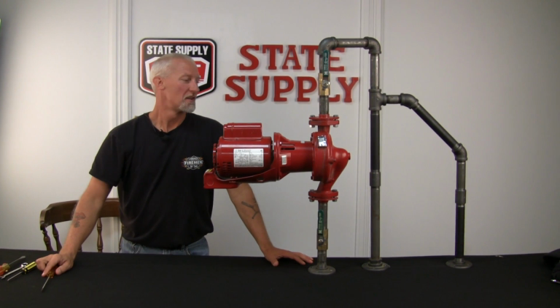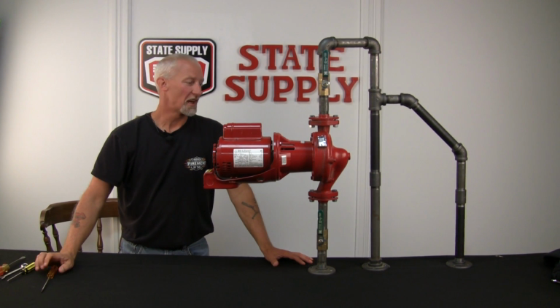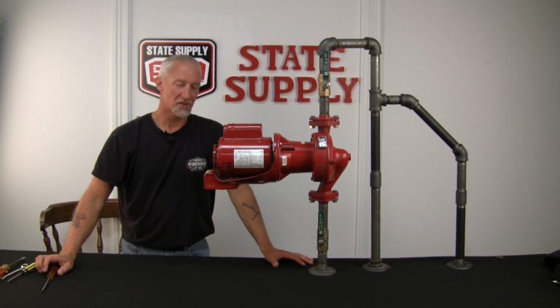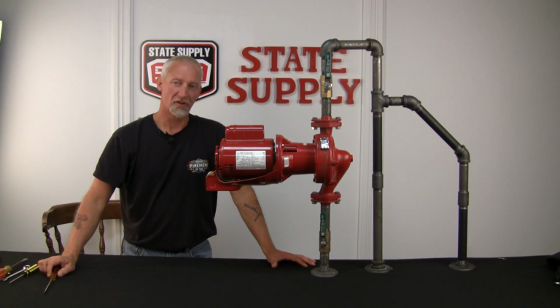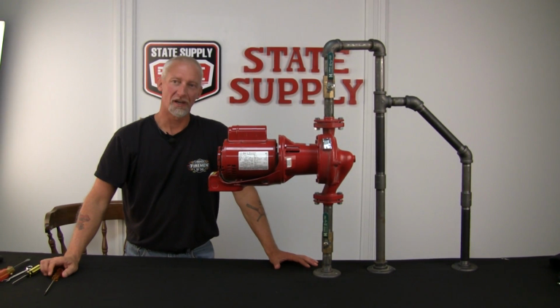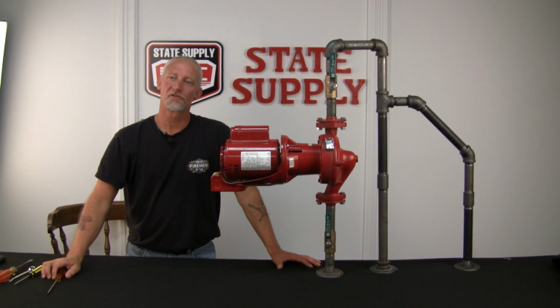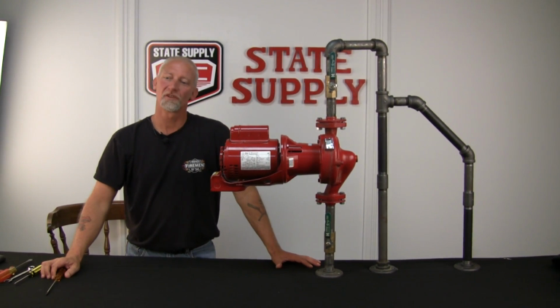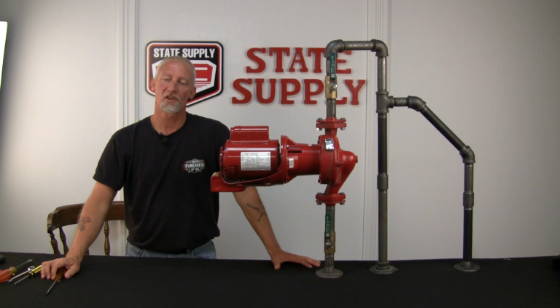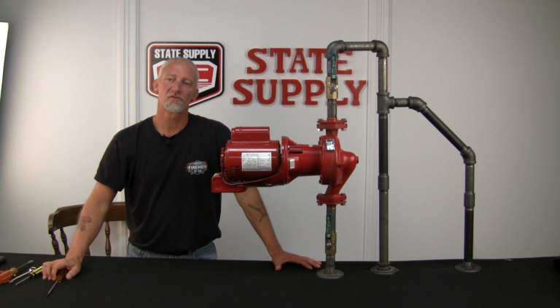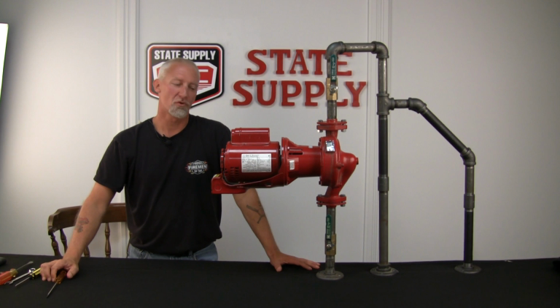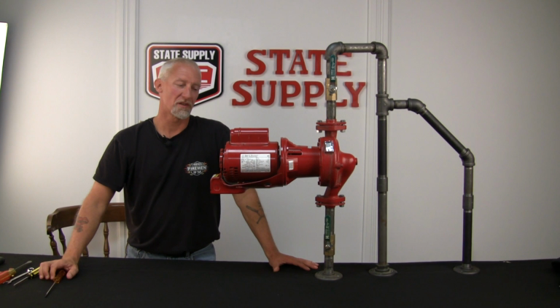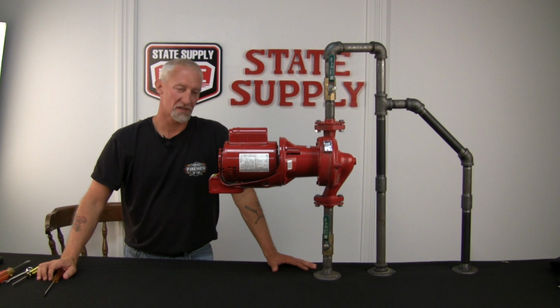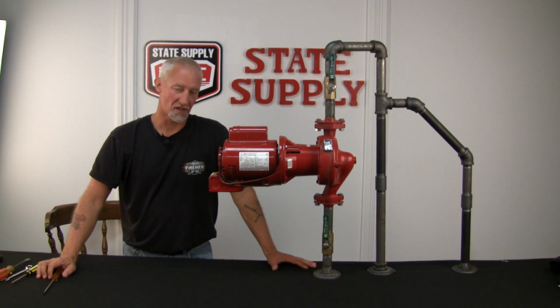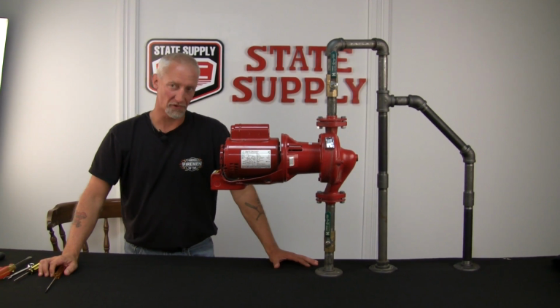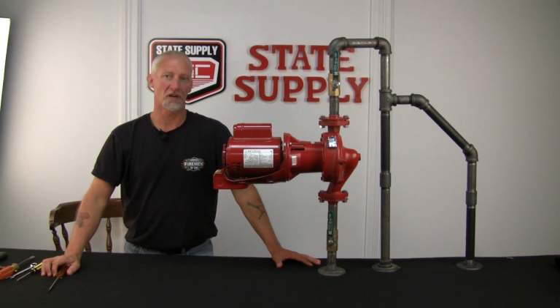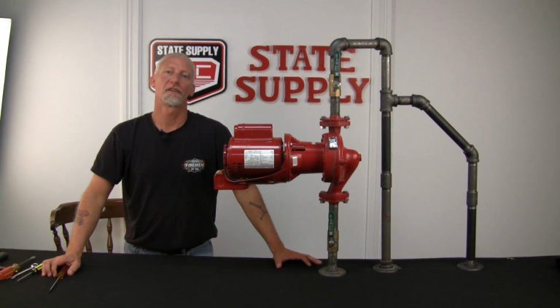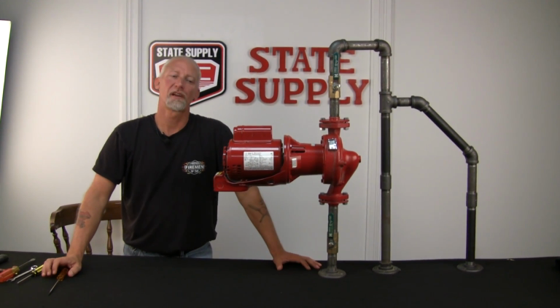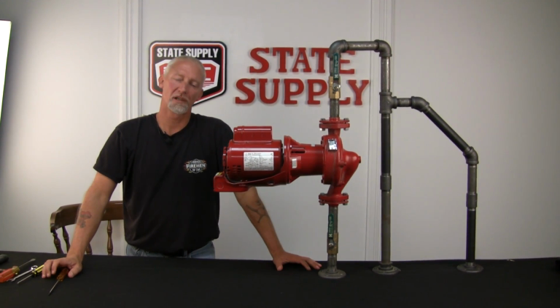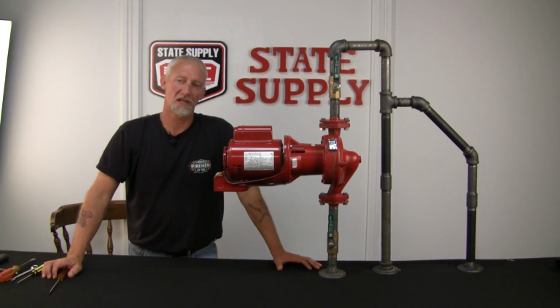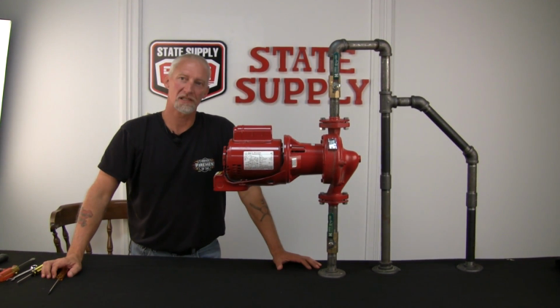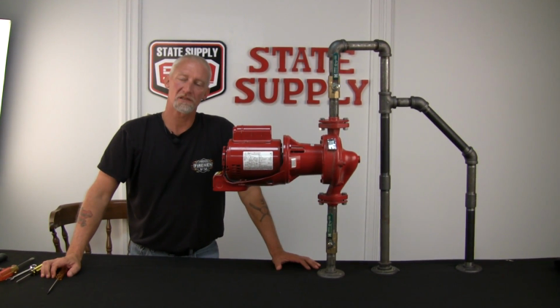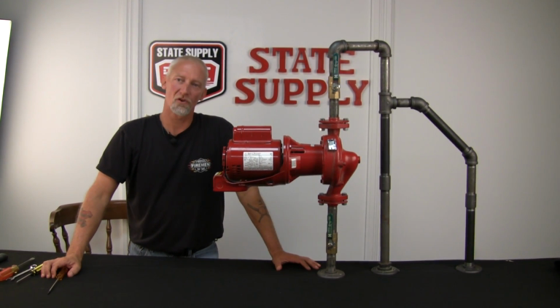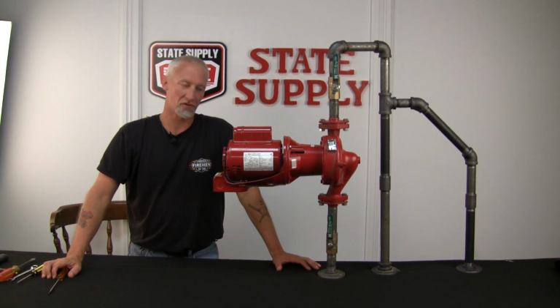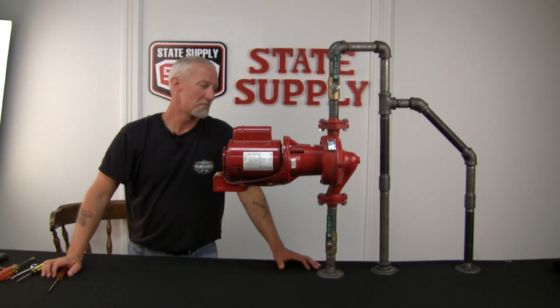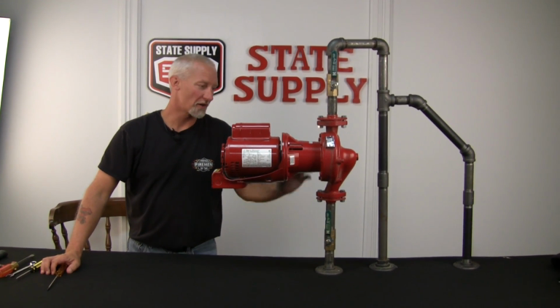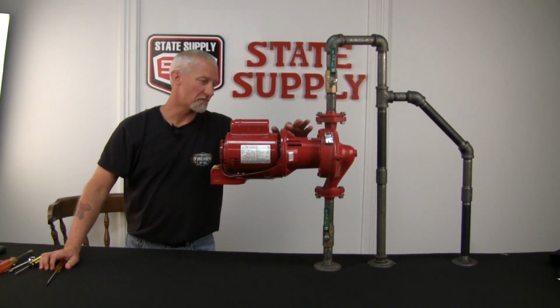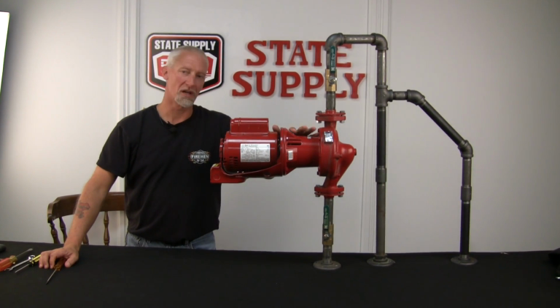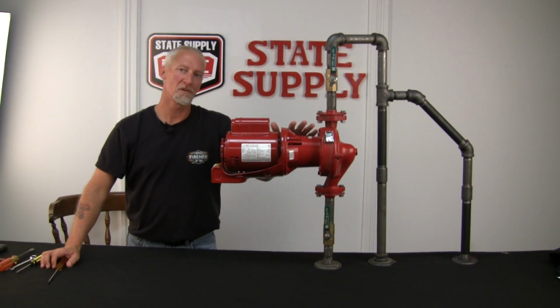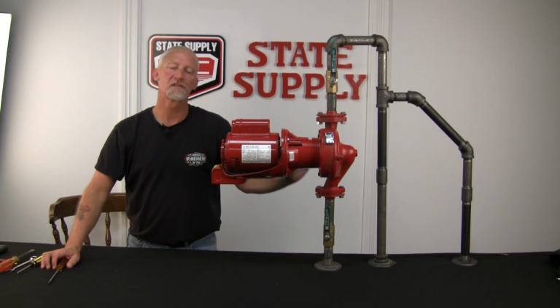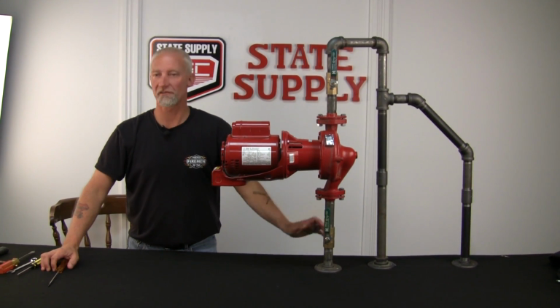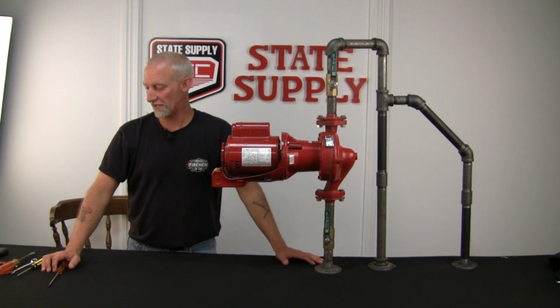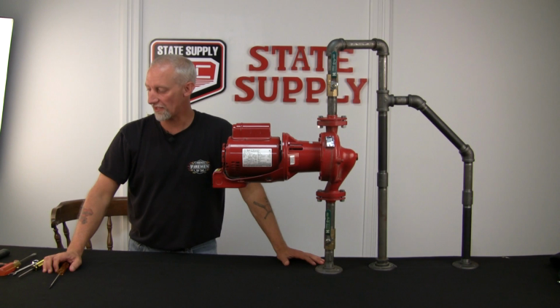Today I'm going to show you how to change motor mounts and a coupler on a Bell & Gossett small bearing frame, Series 60.